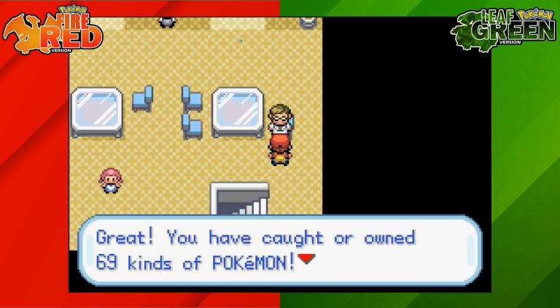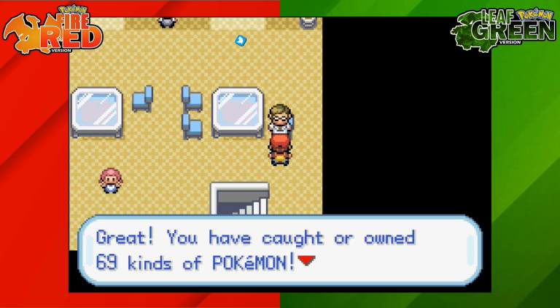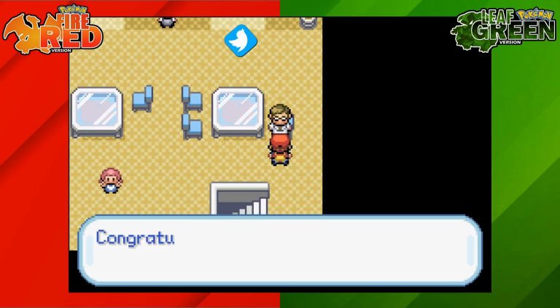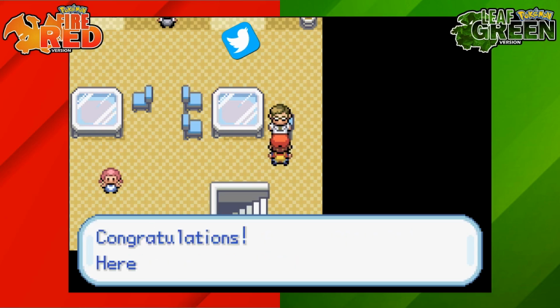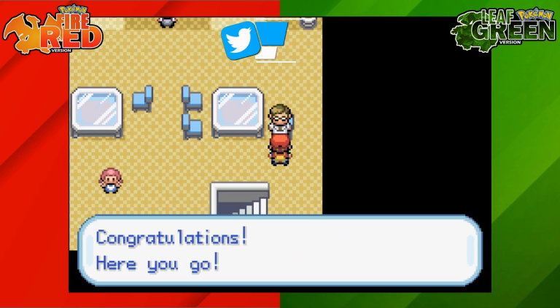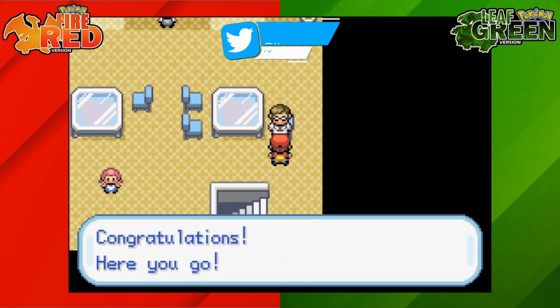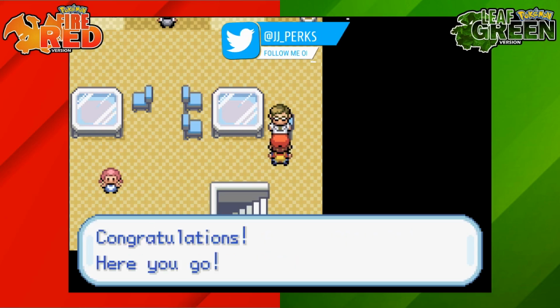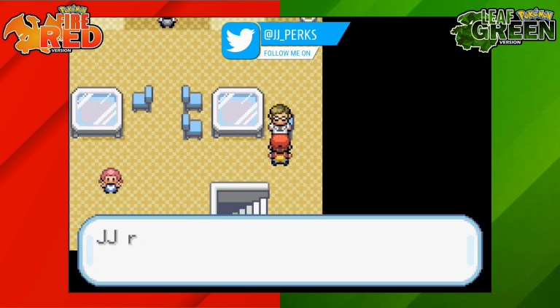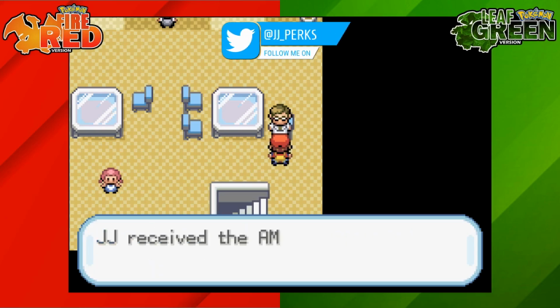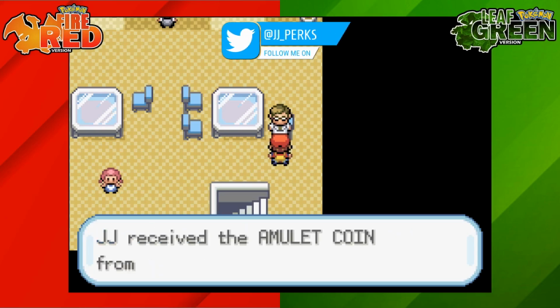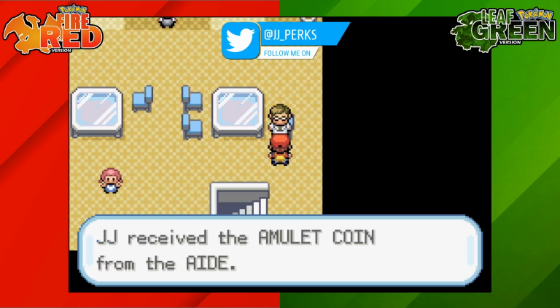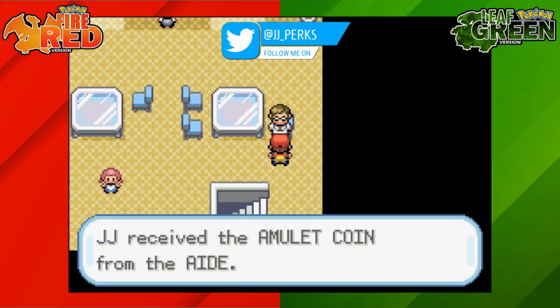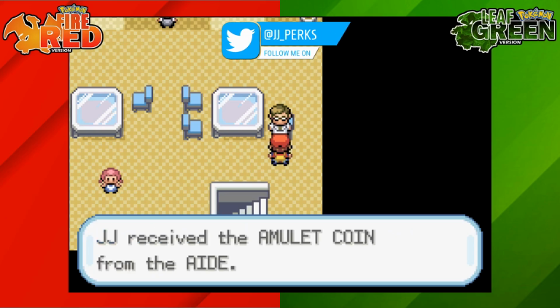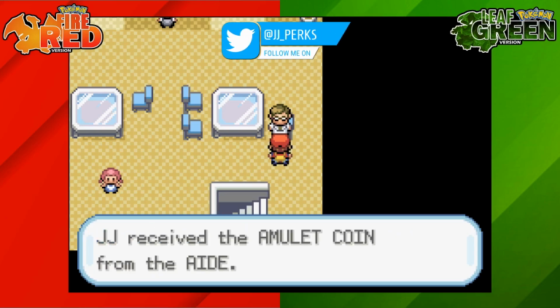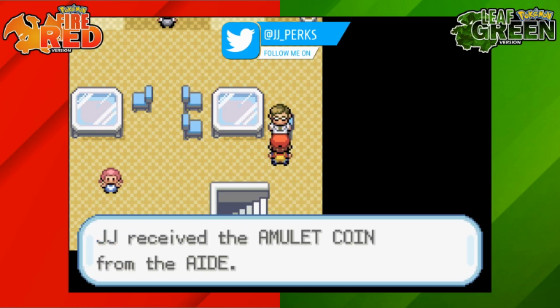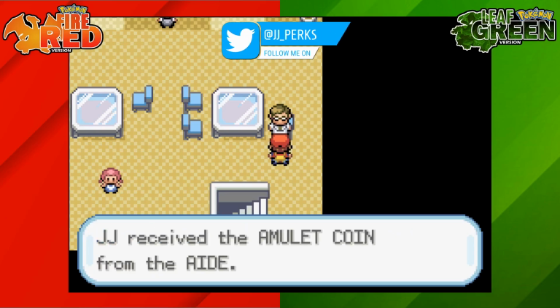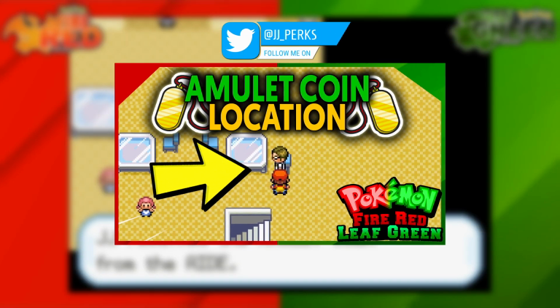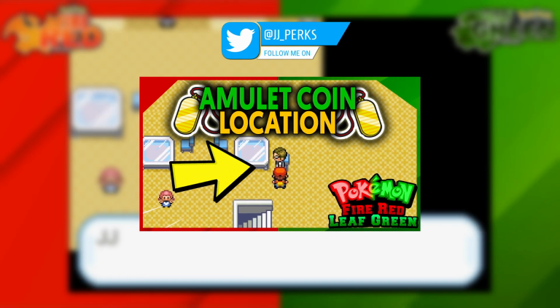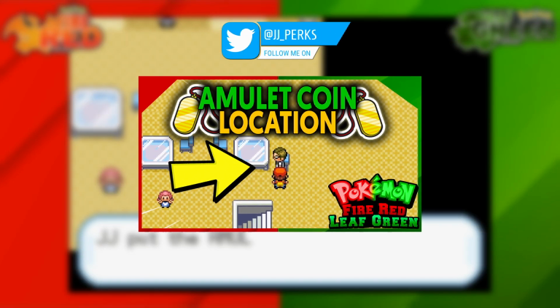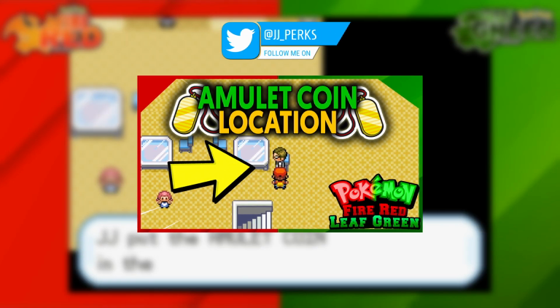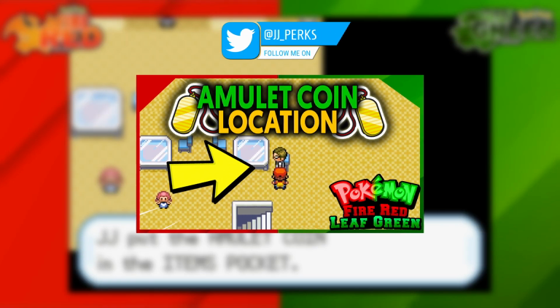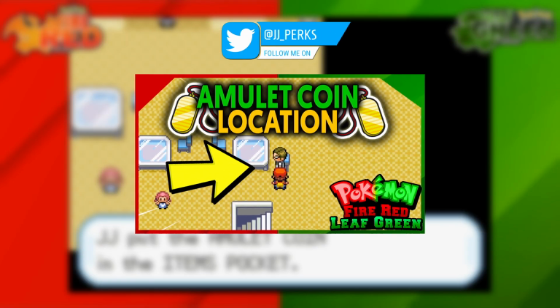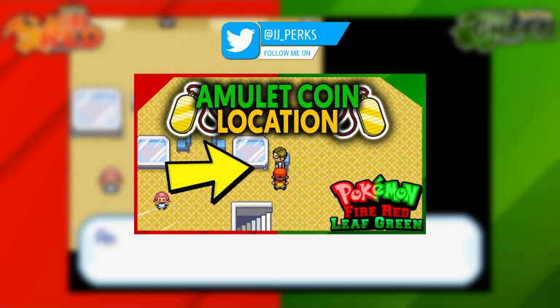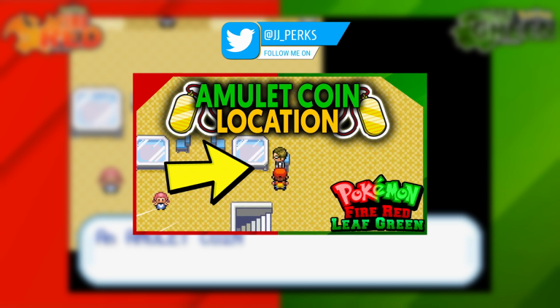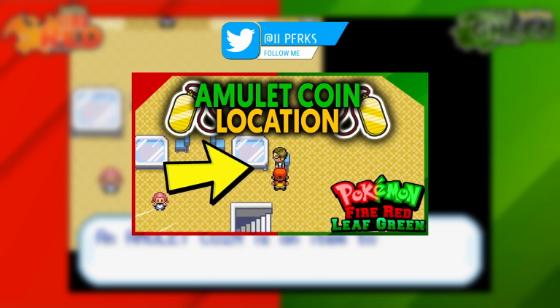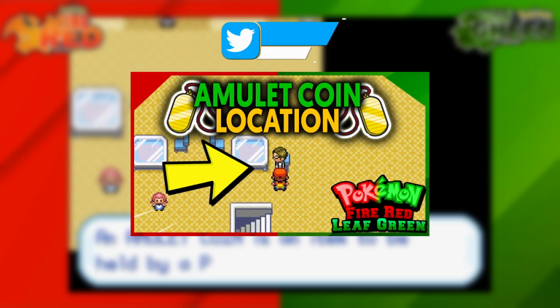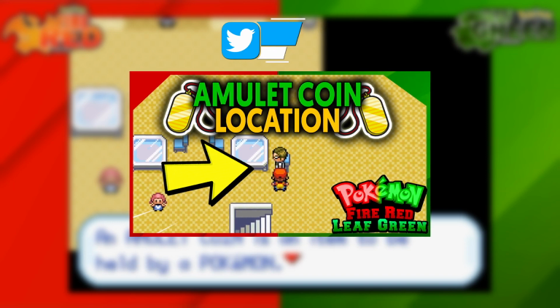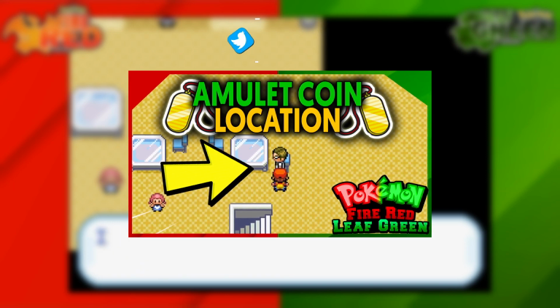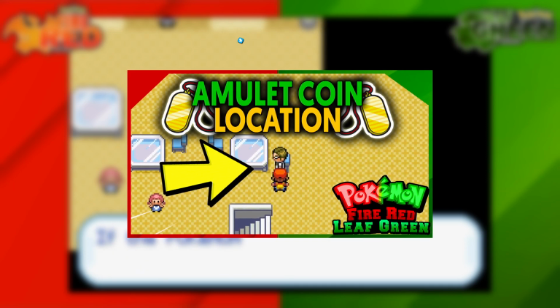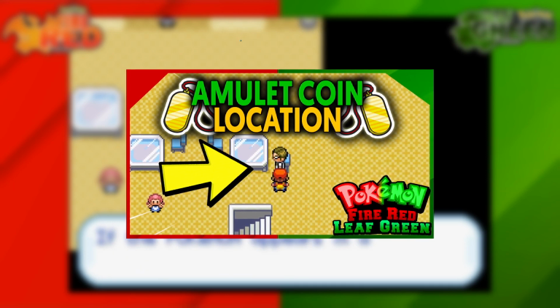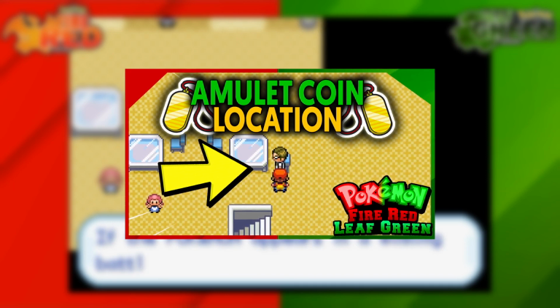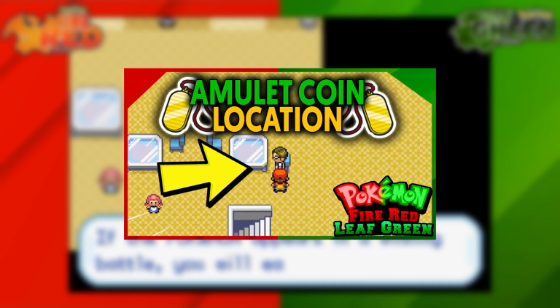How's it going everyone, my name is JJ and in this Pokemon guide I'm going to be showing you how to get the Amulet Coin on Pokemon Fire Red and Leaf Green.